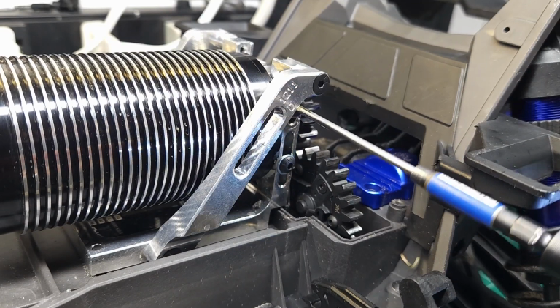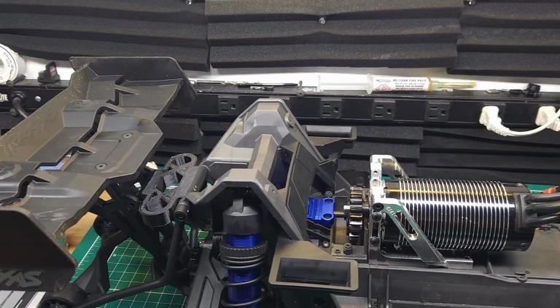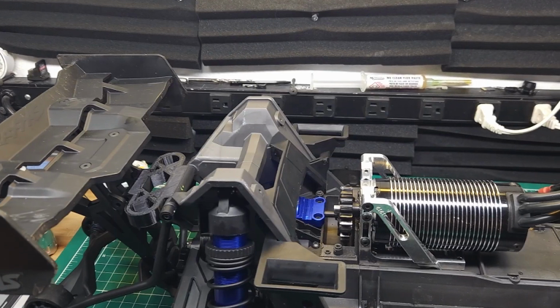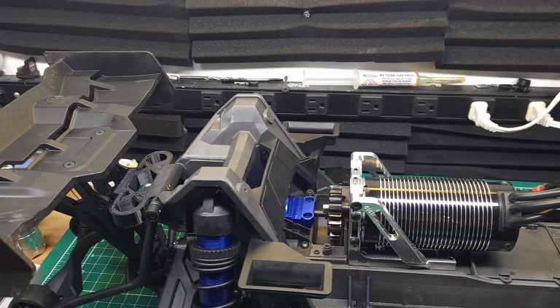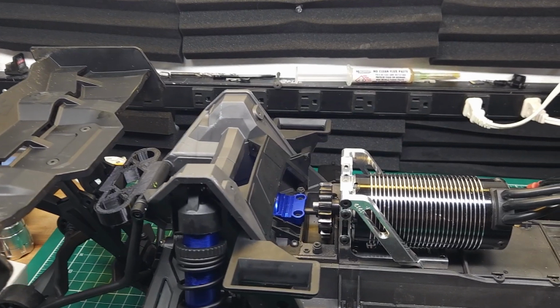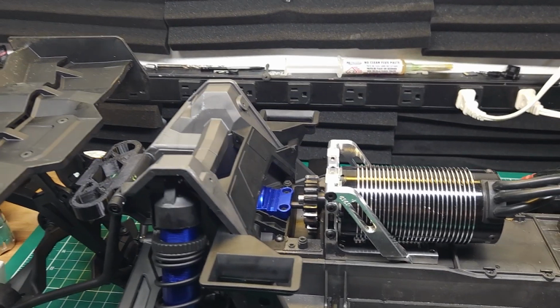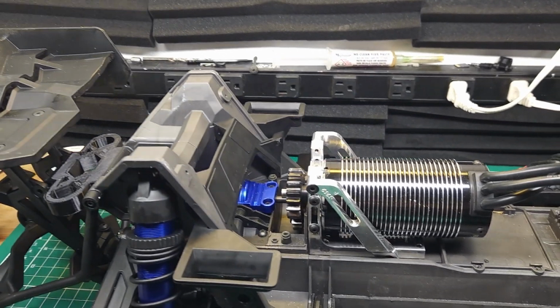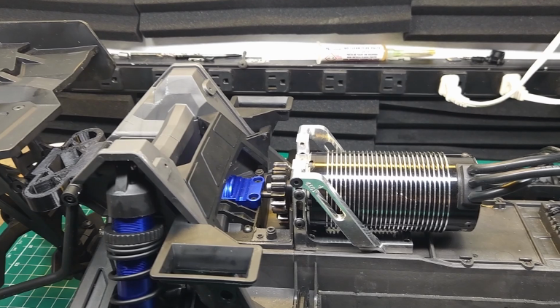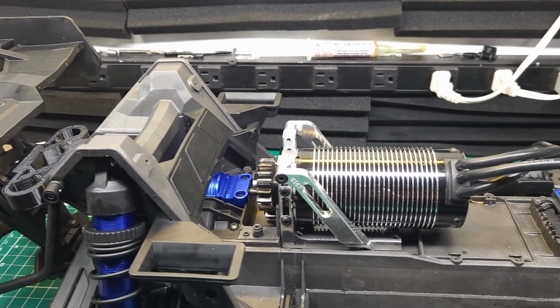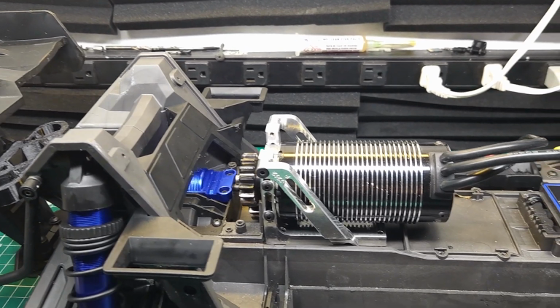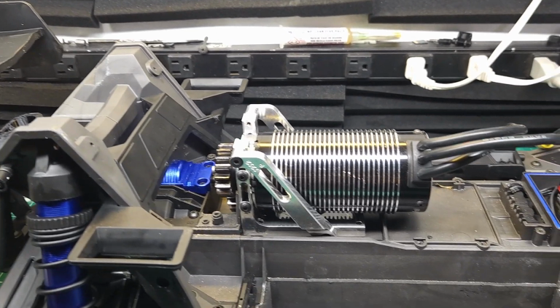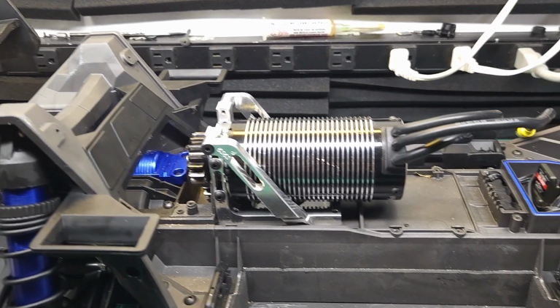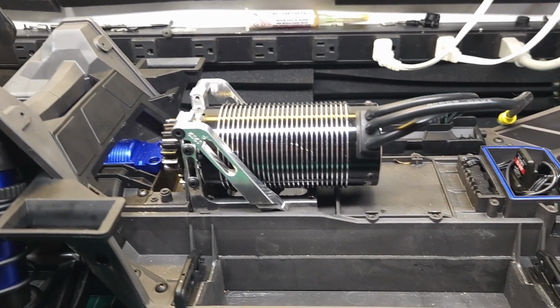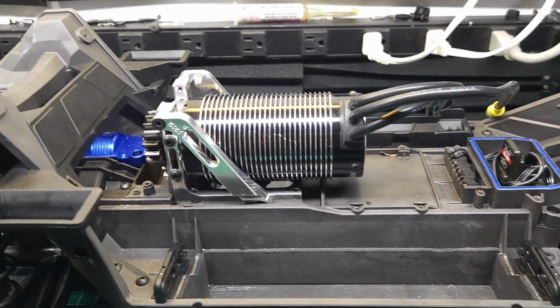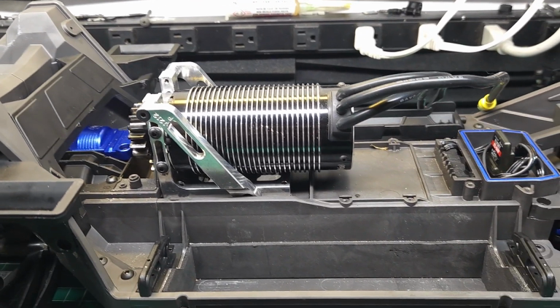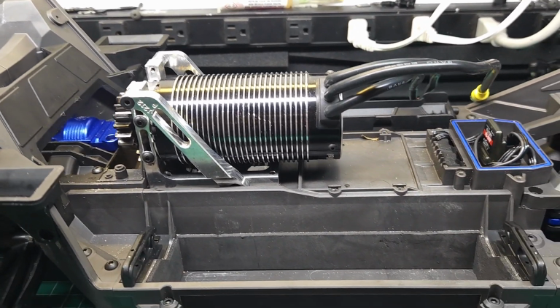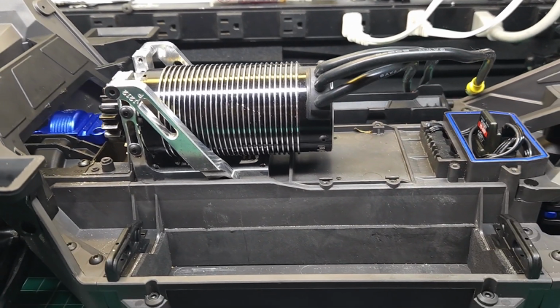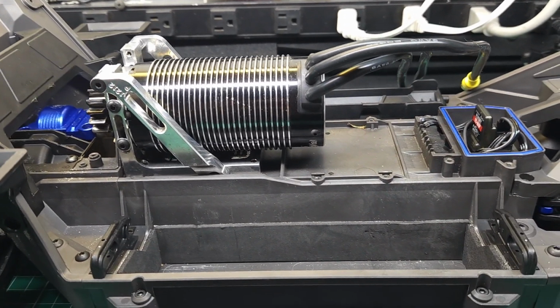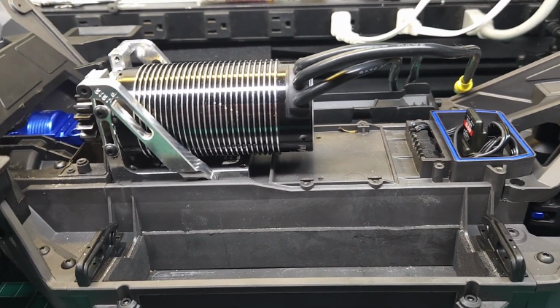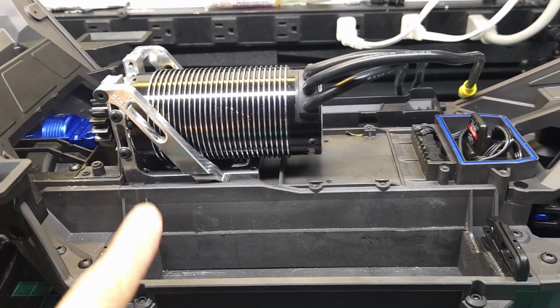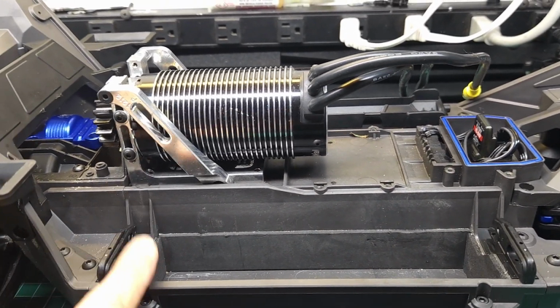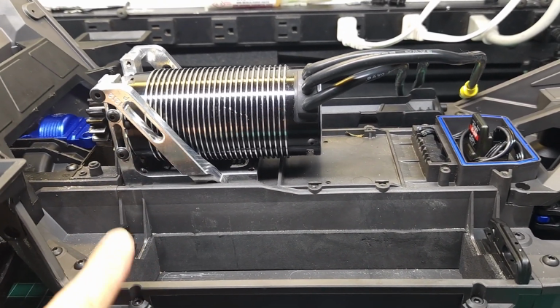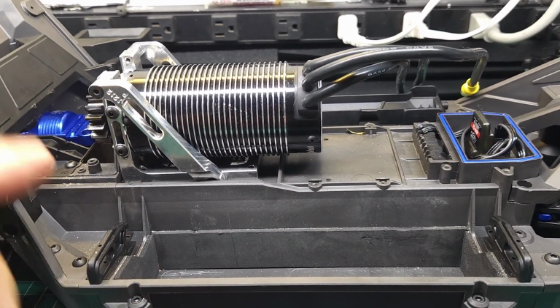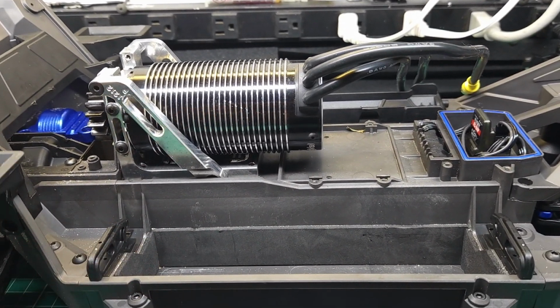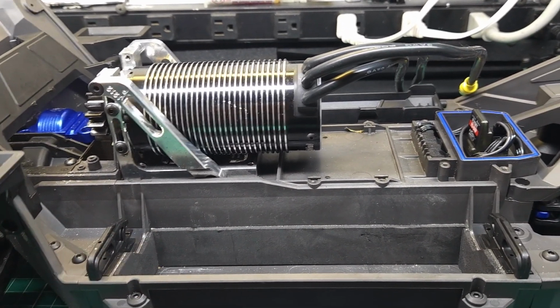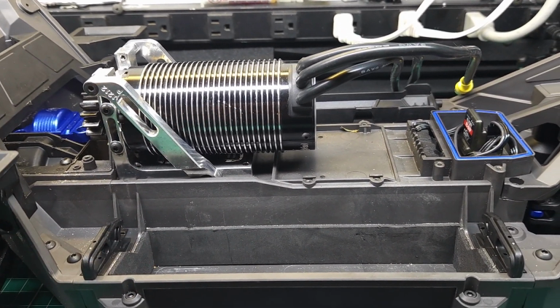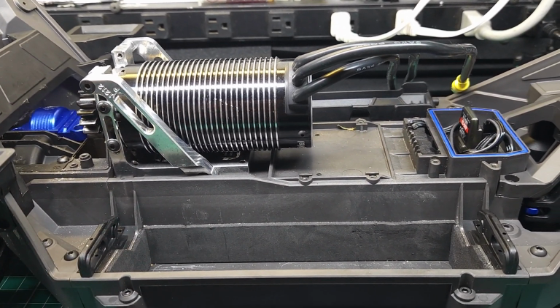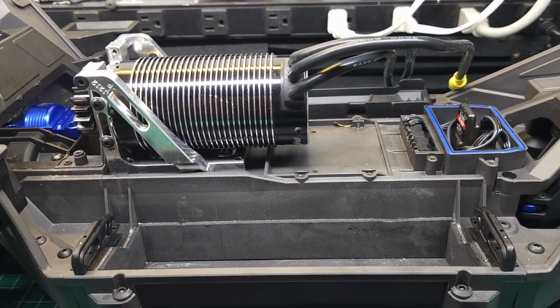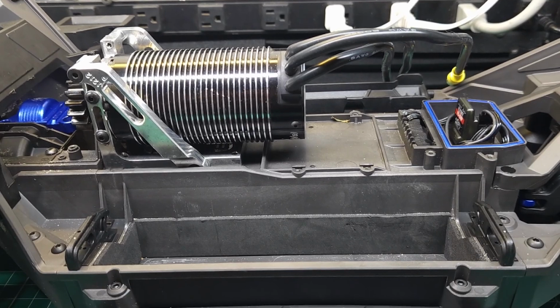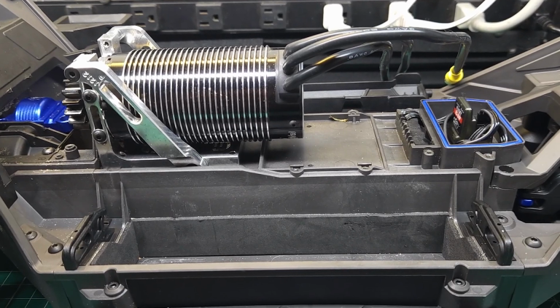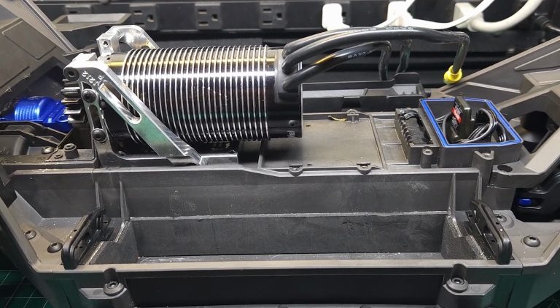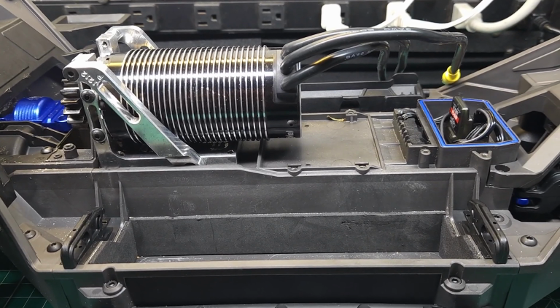And while we've got this thing apart, there are a couple other issues I need to fix. One of them being these battery straps — we lost this hole down in the last bashing session. Let's get that upgraded.